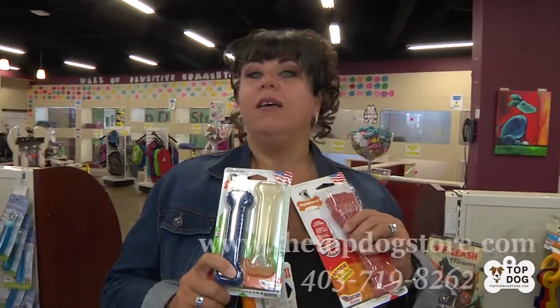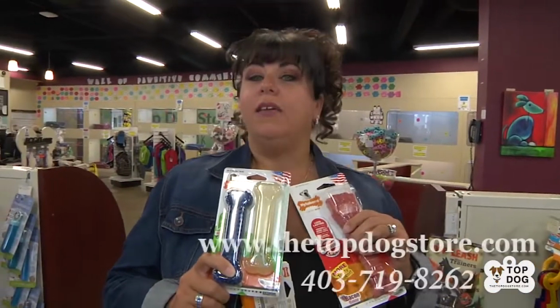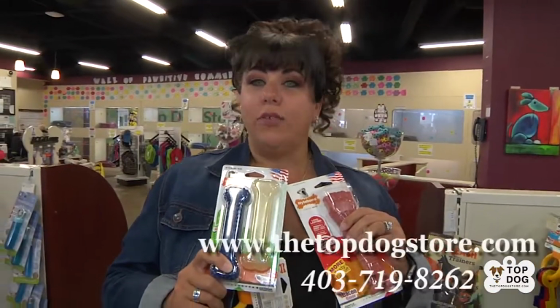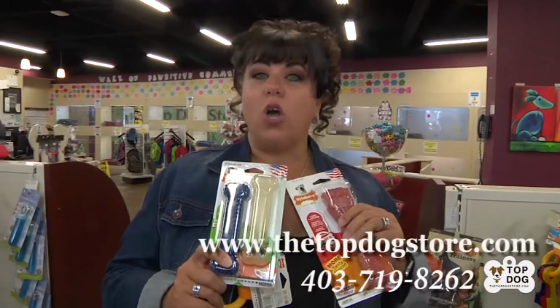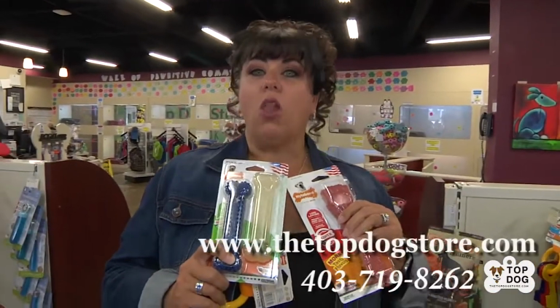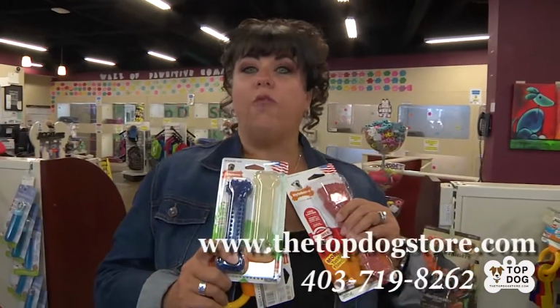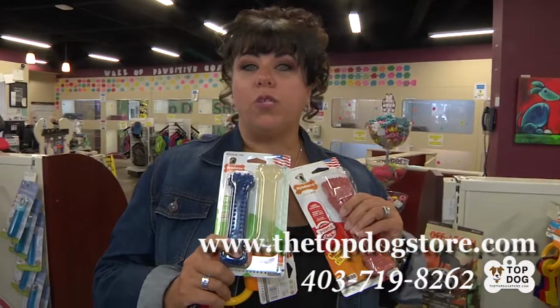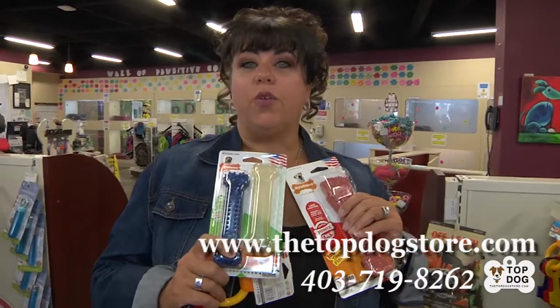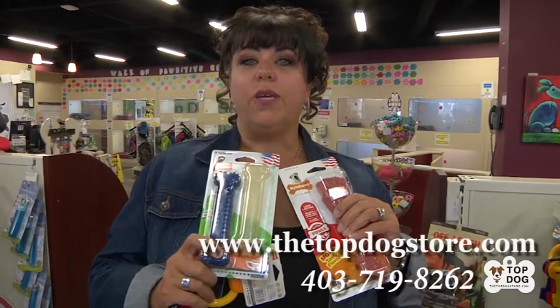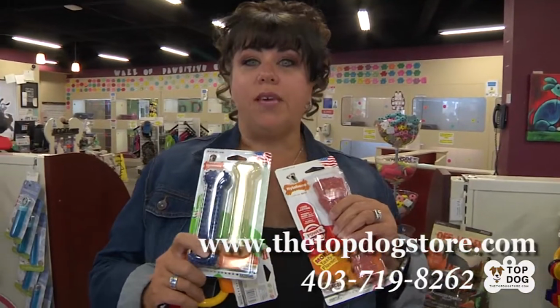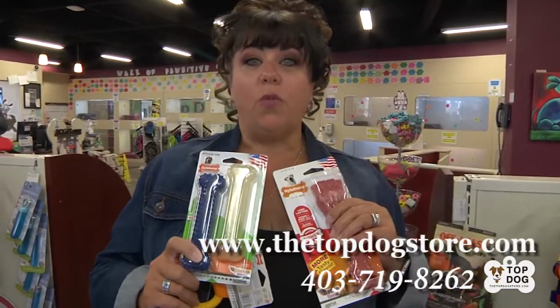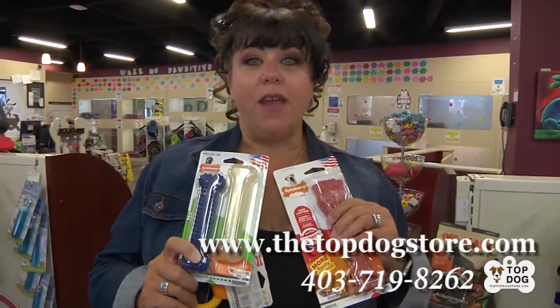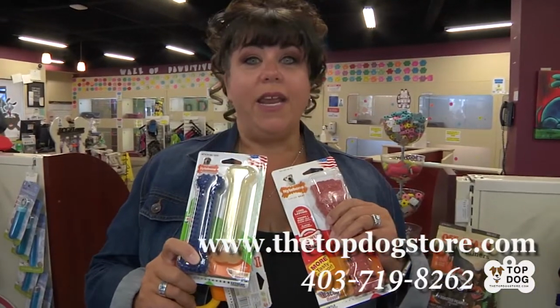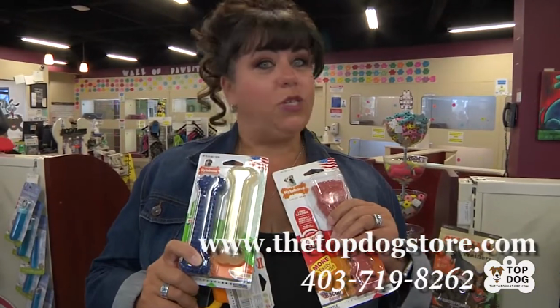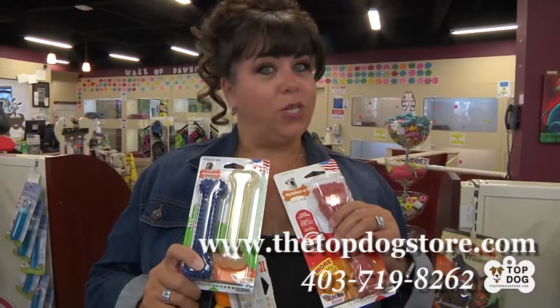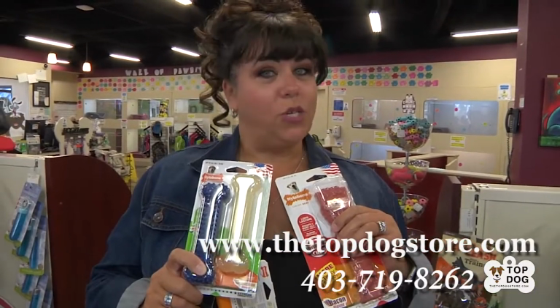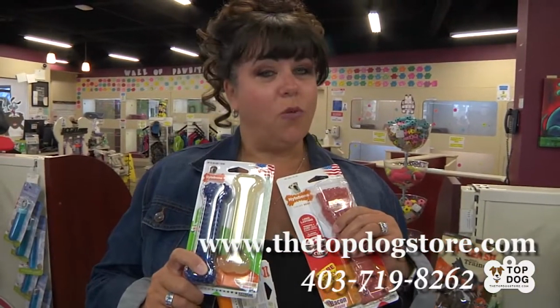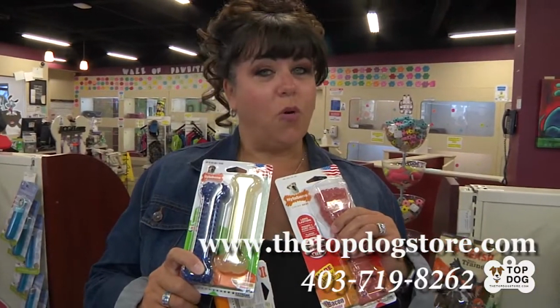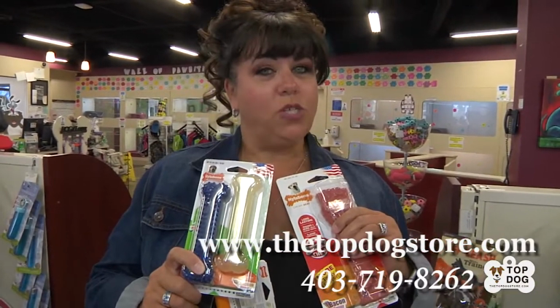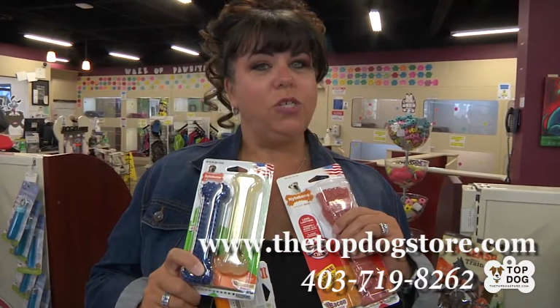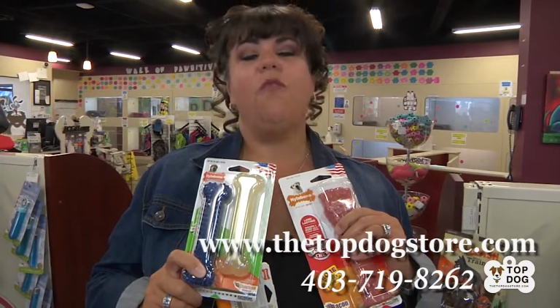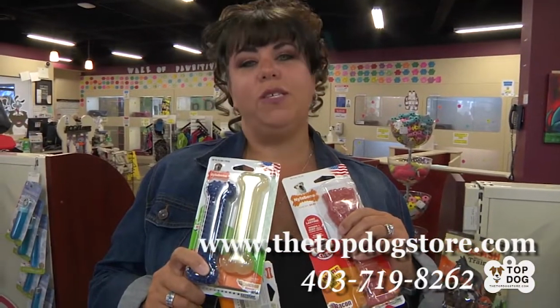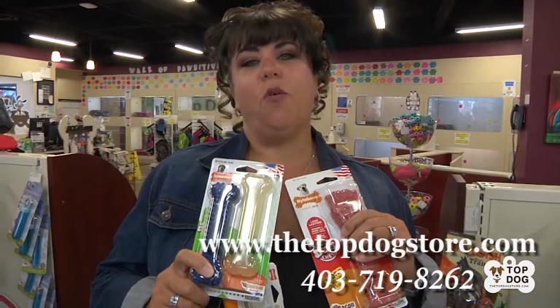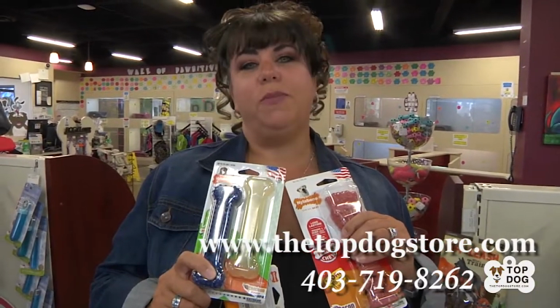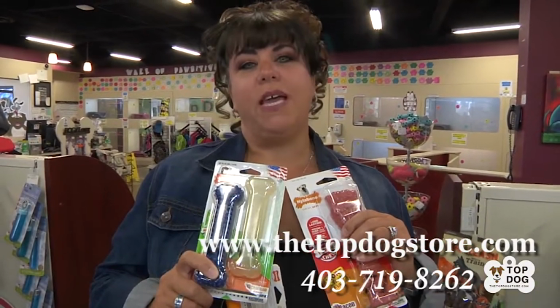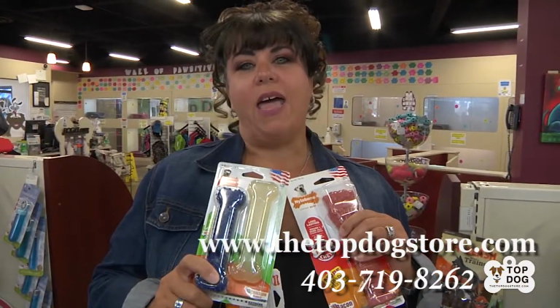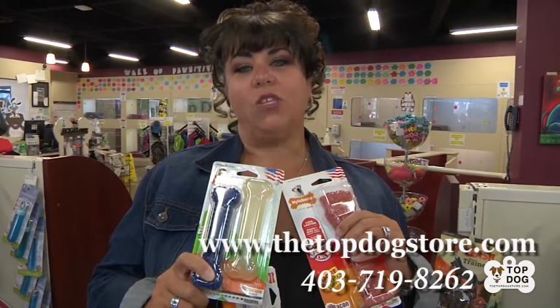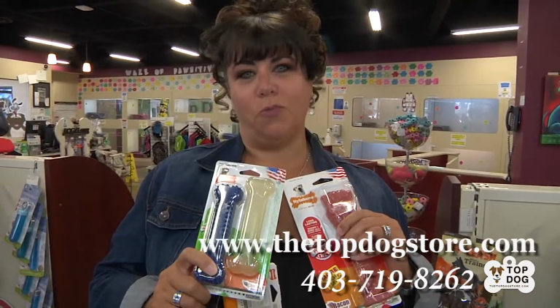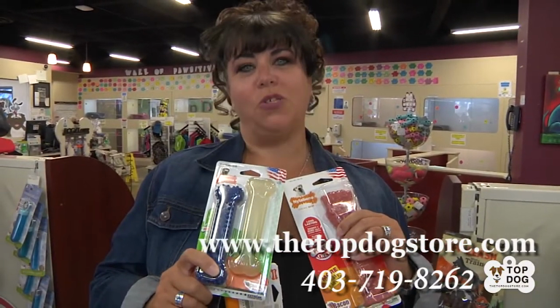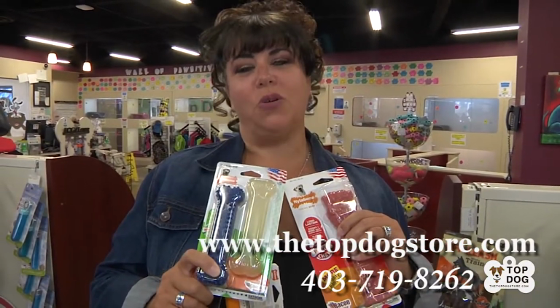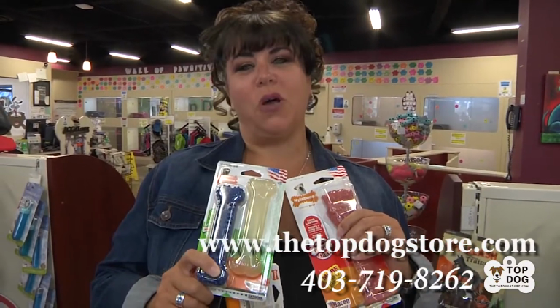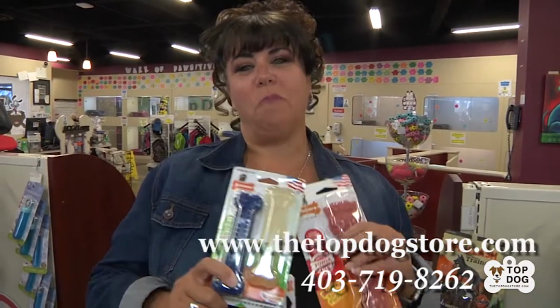Give us a call at 403-719-8262 for more questions, or visit our website at thetopdogstore.com.